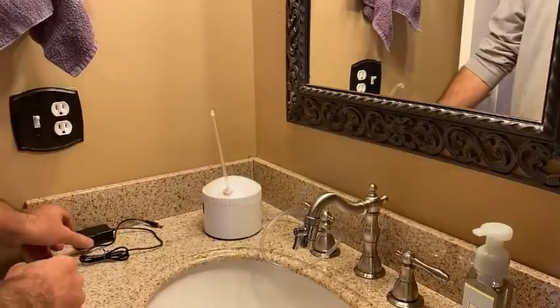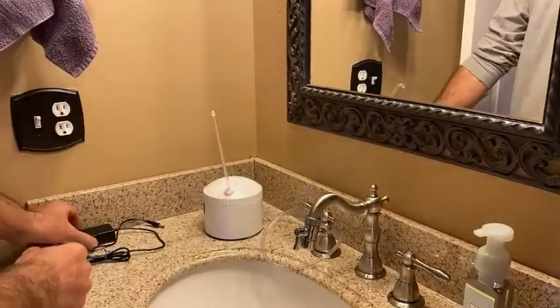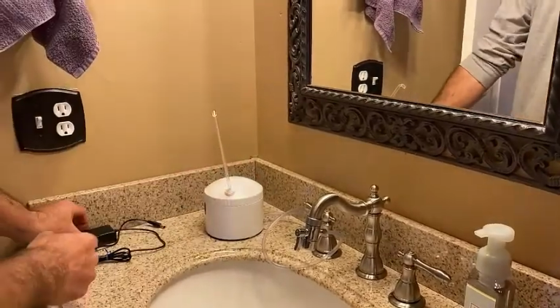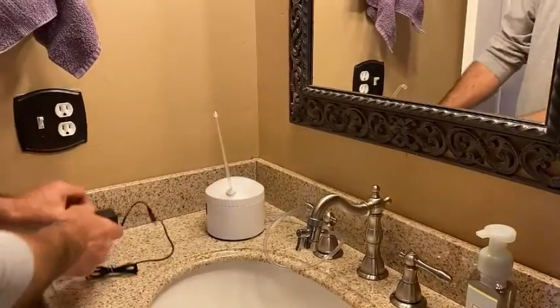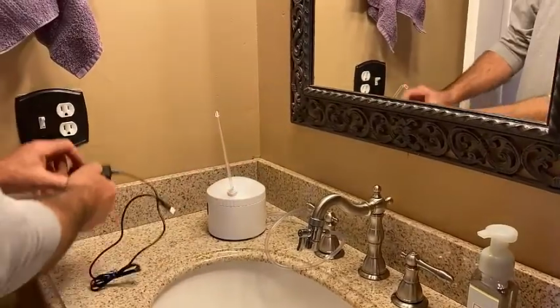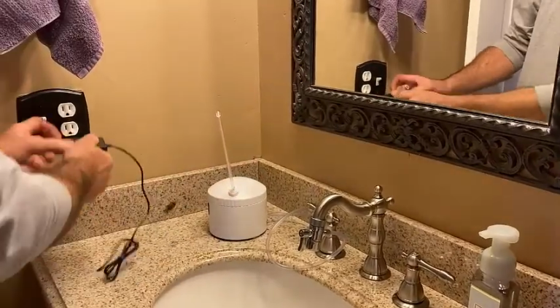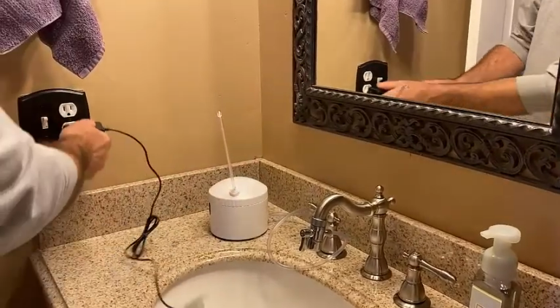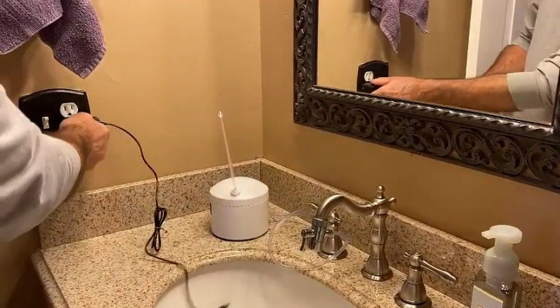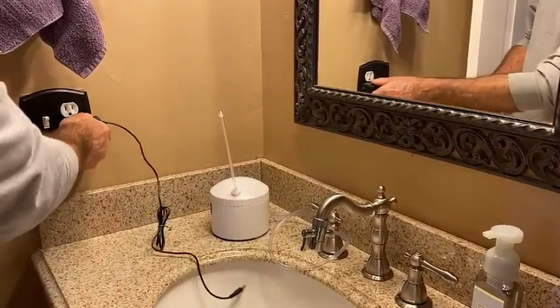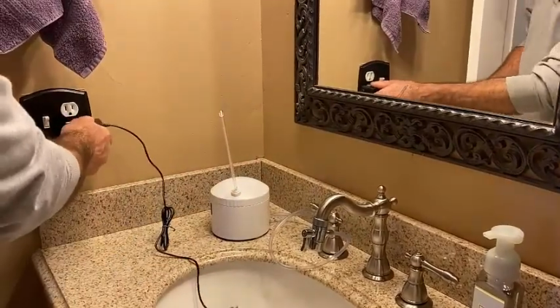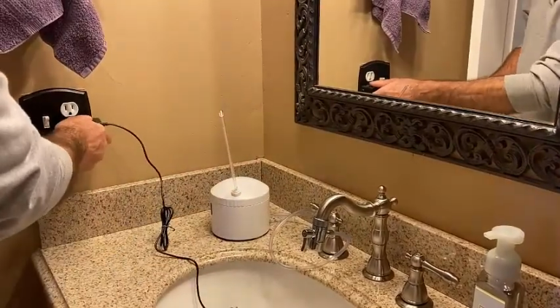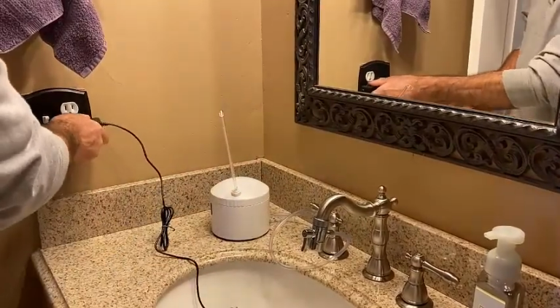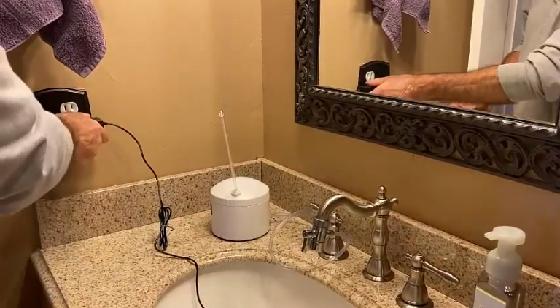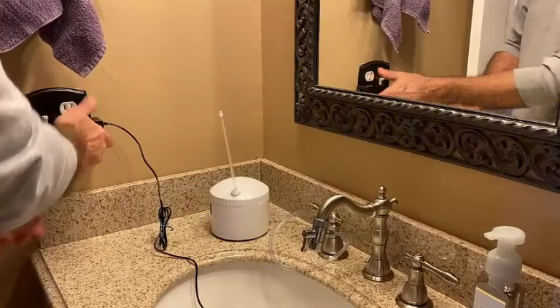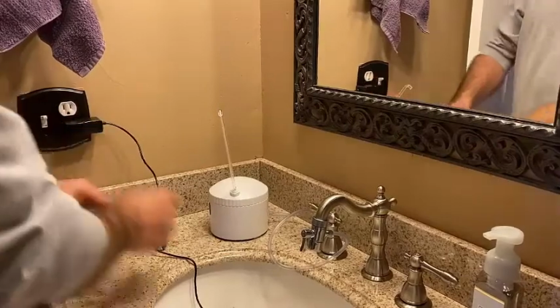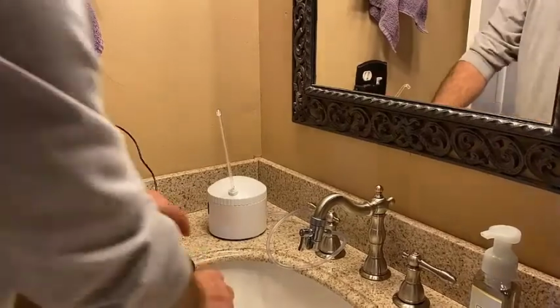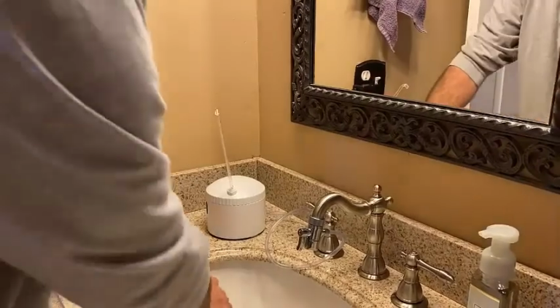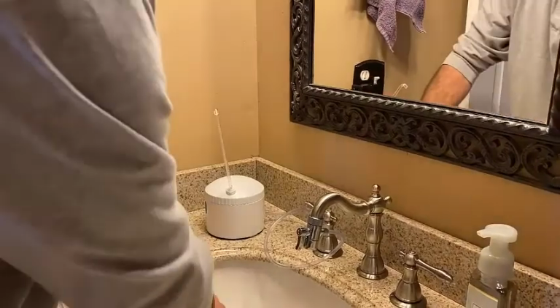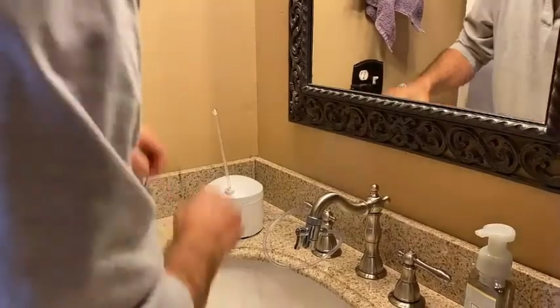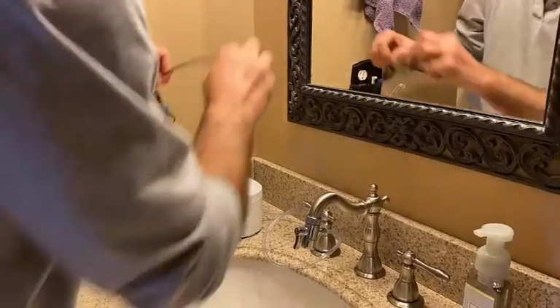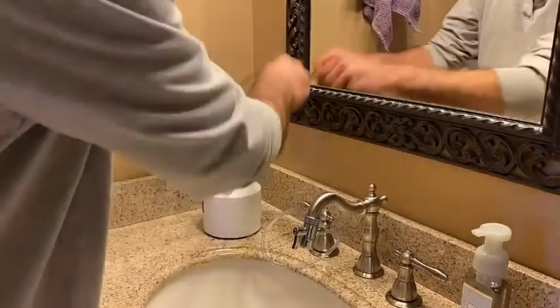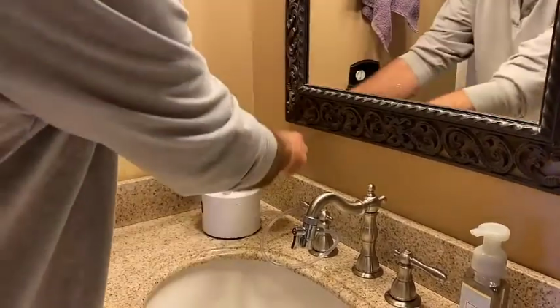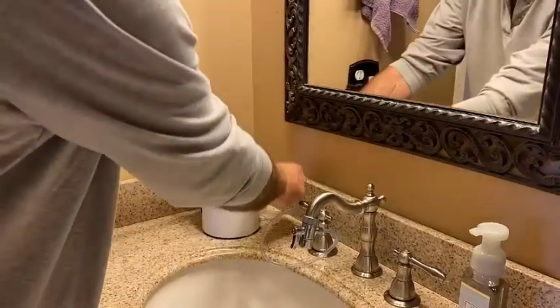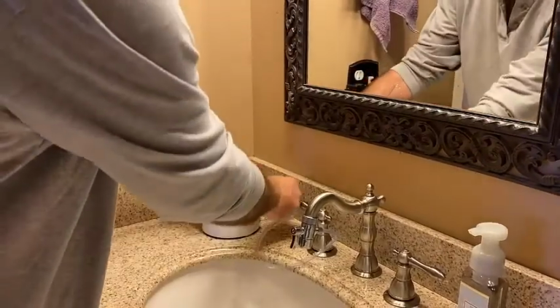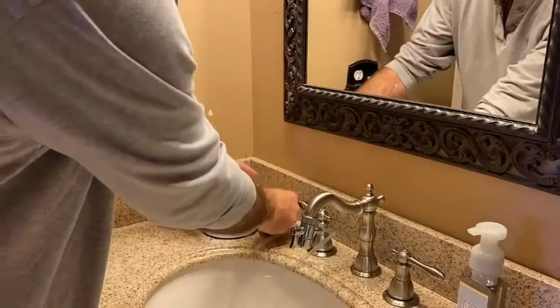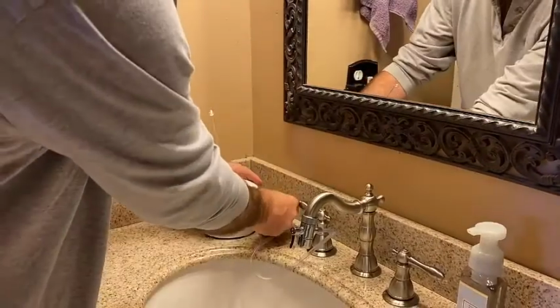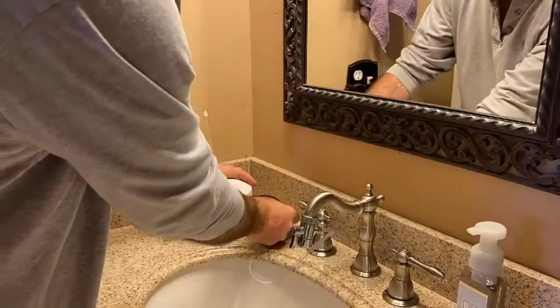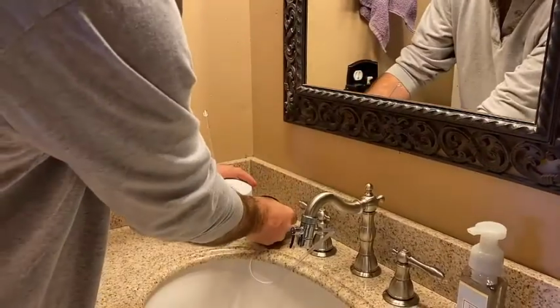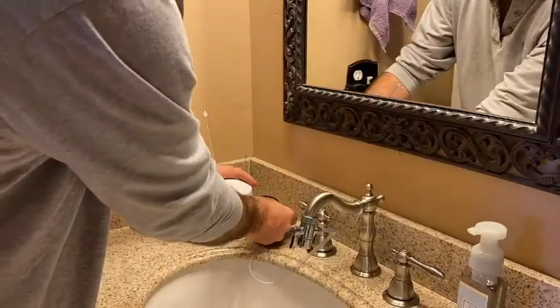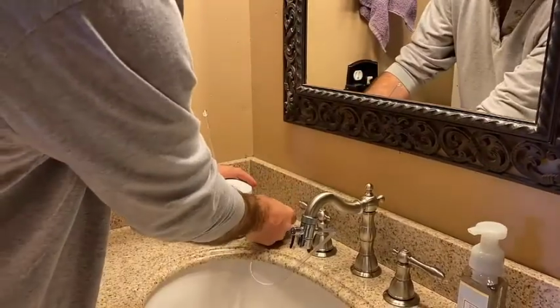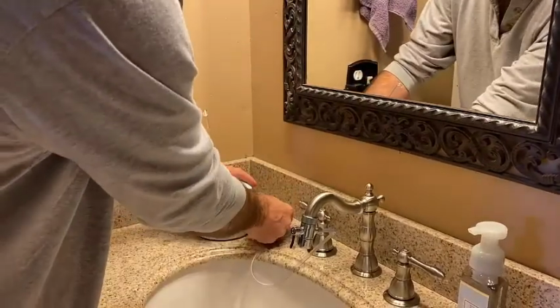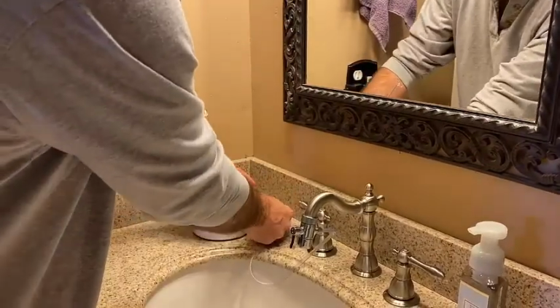Plug the power adapter into the wall. Plug the other end into the AquaPur.